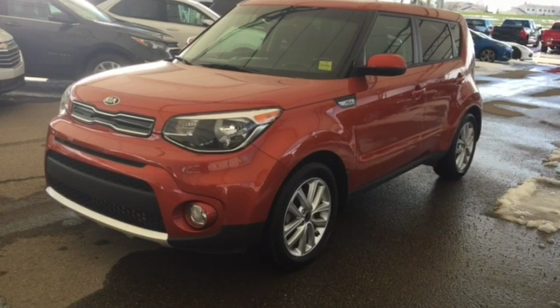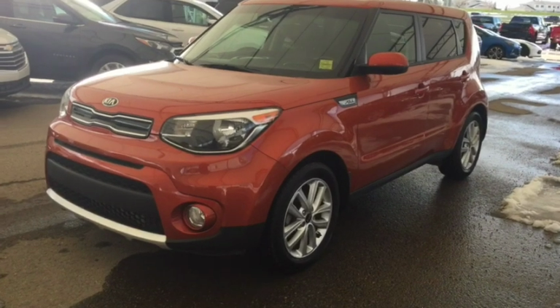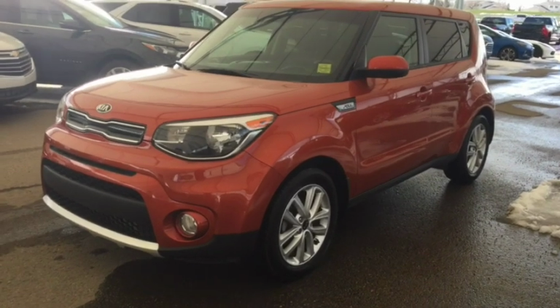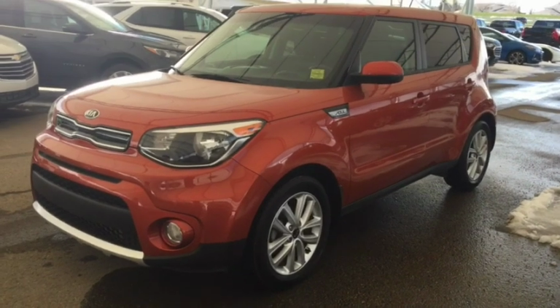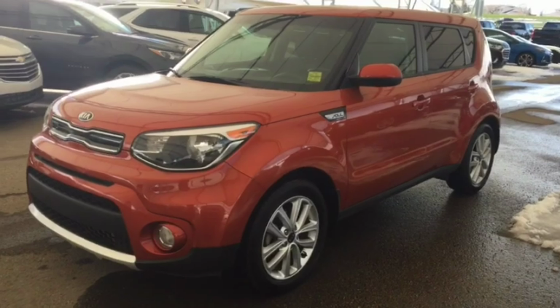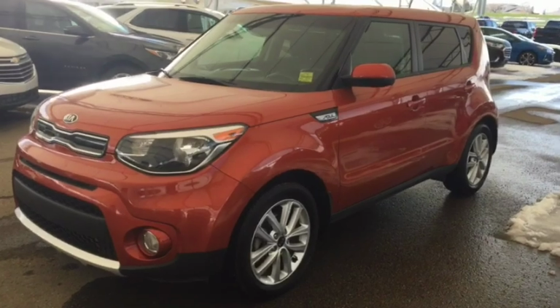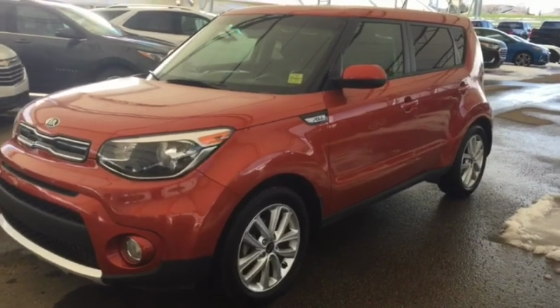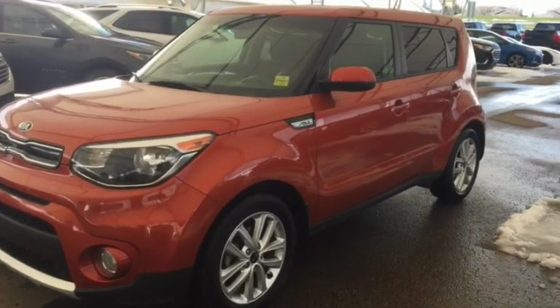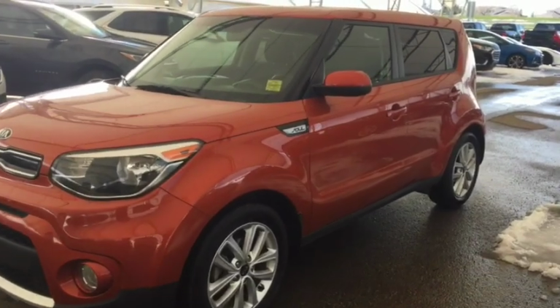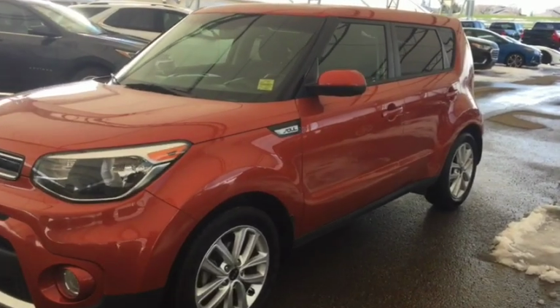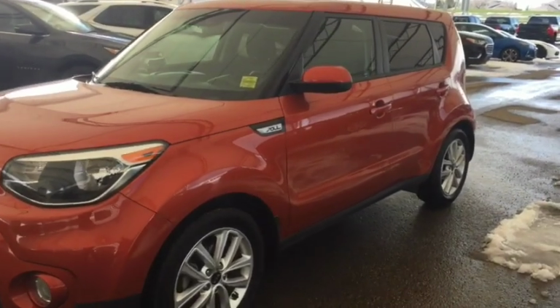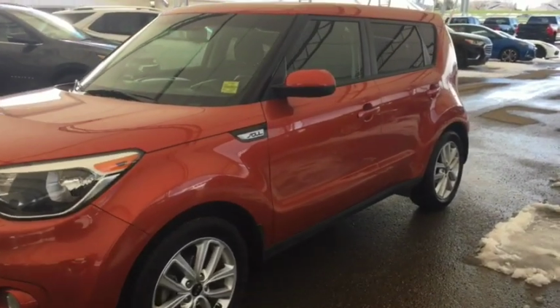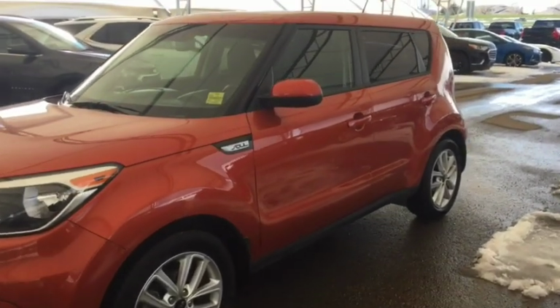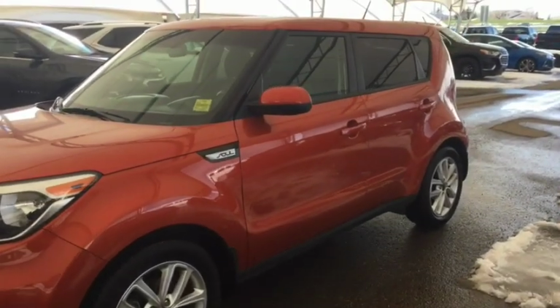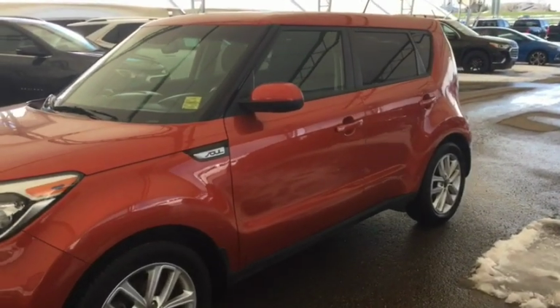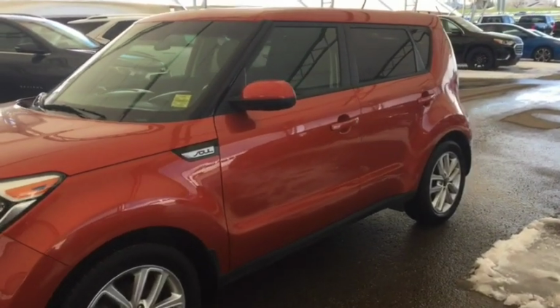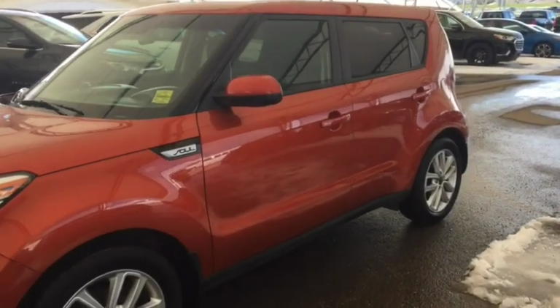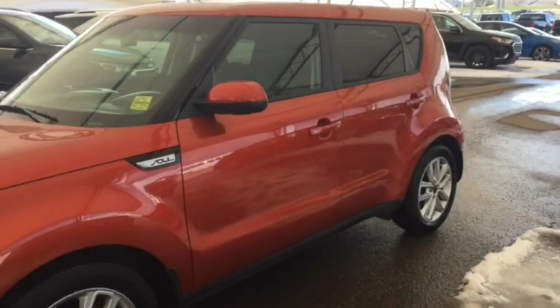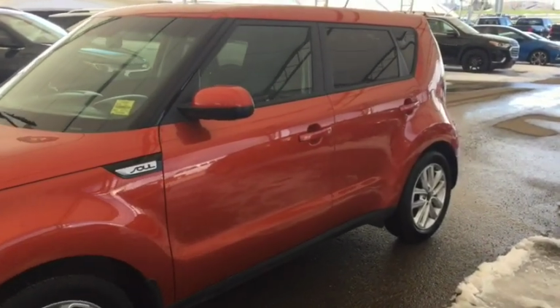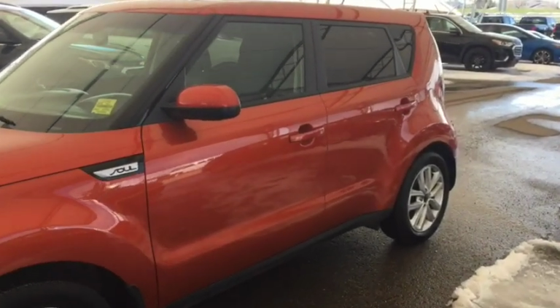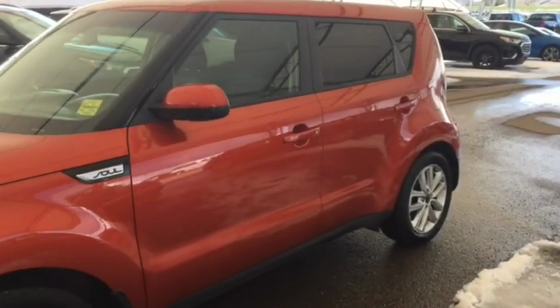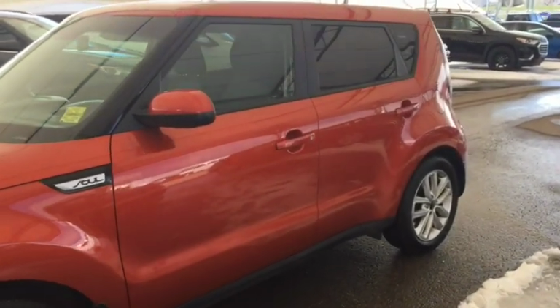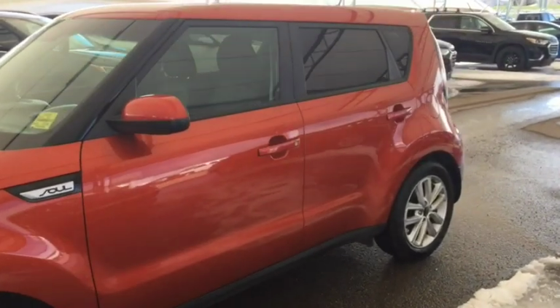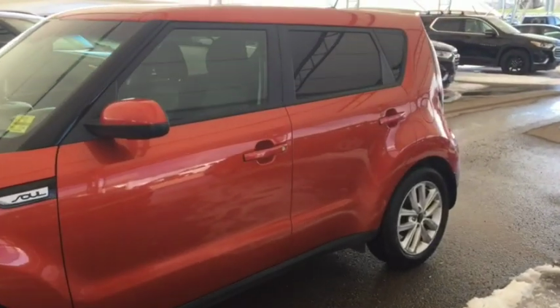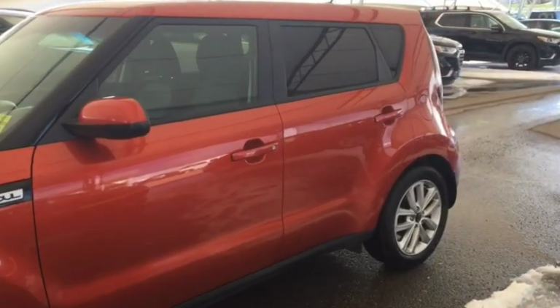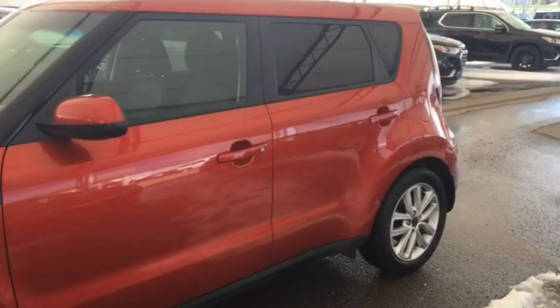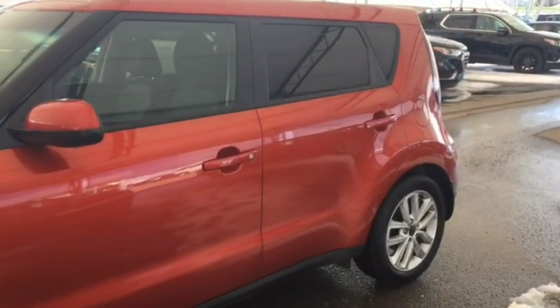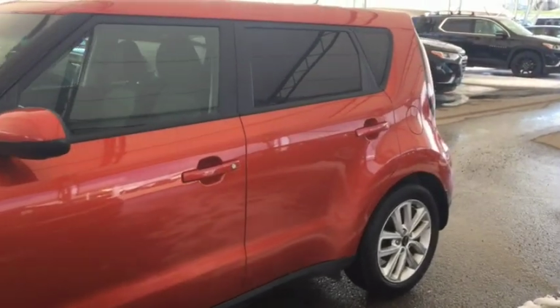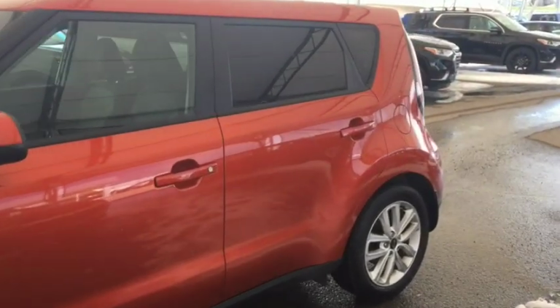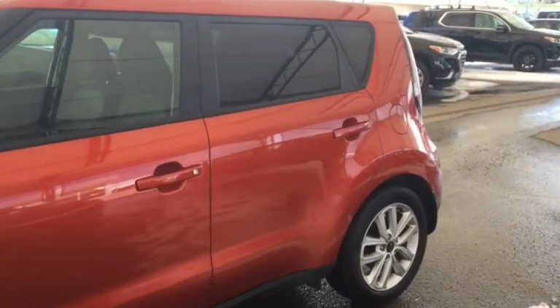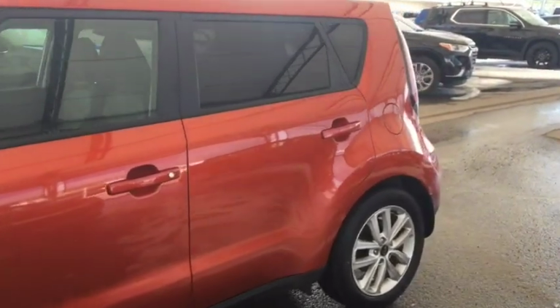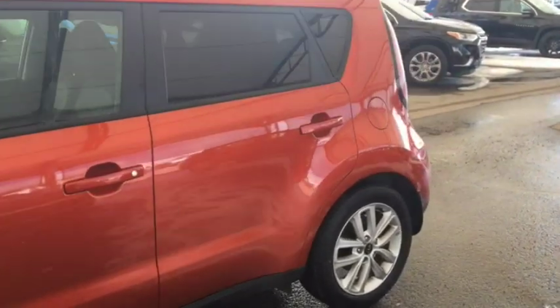Welcome to Davis Chevrolet. This is a pre-owned 2018 Kia Soul in the color orange.